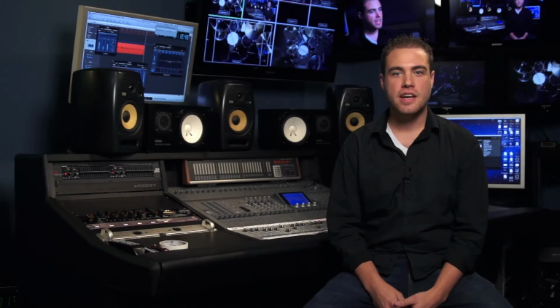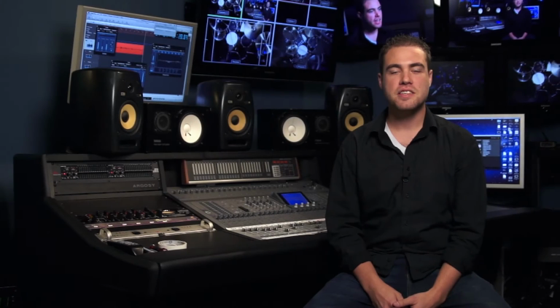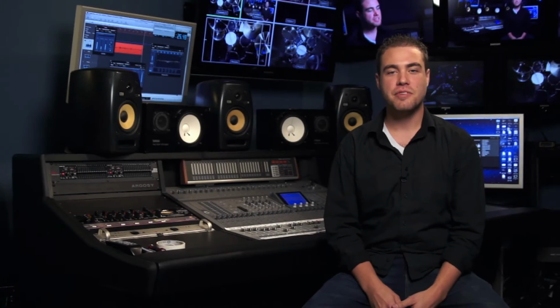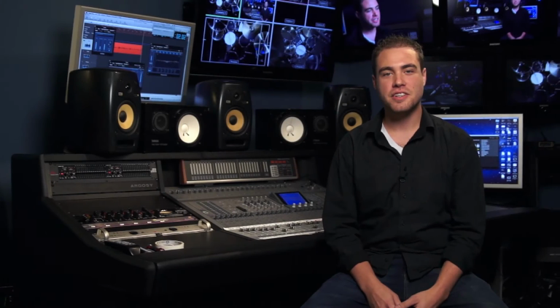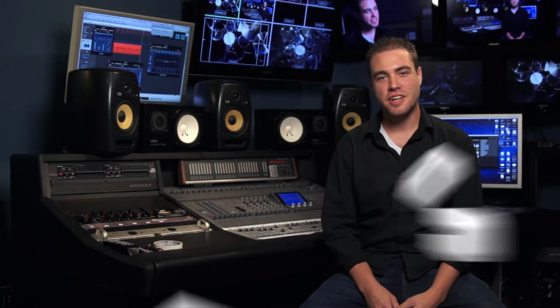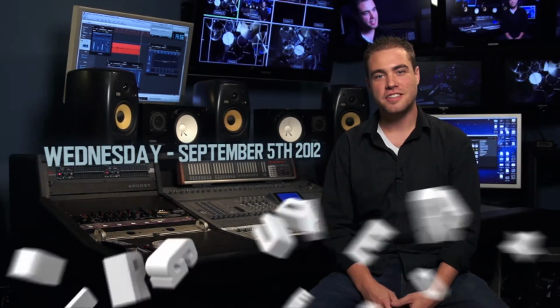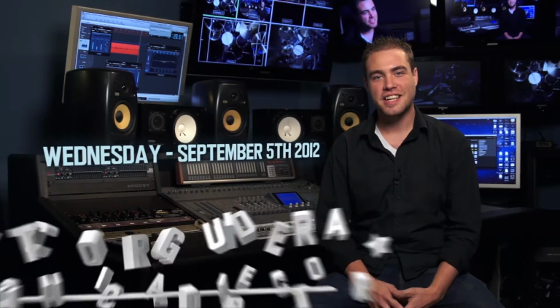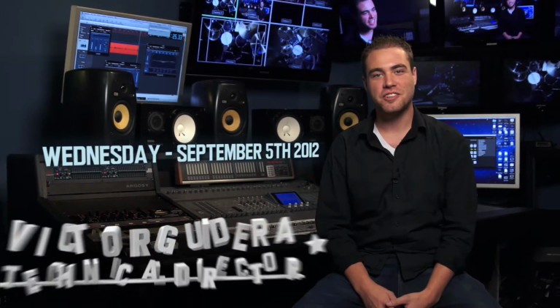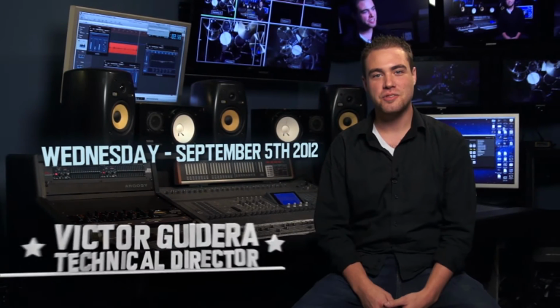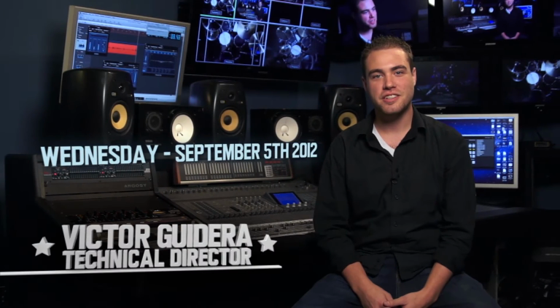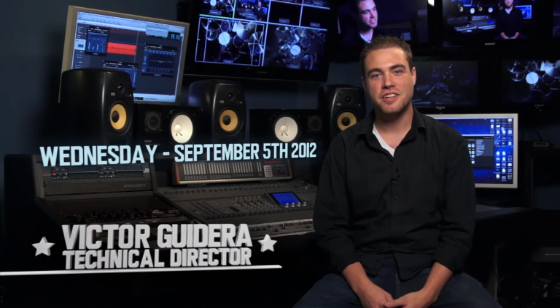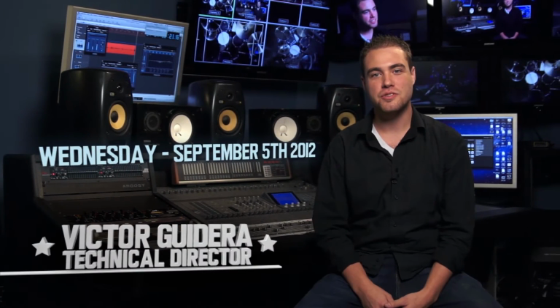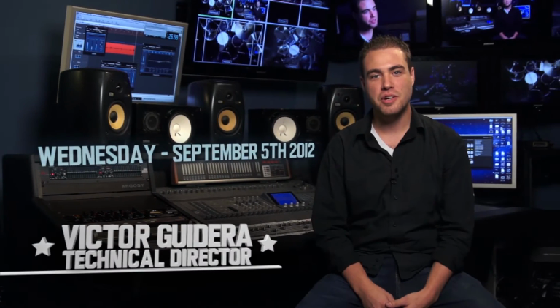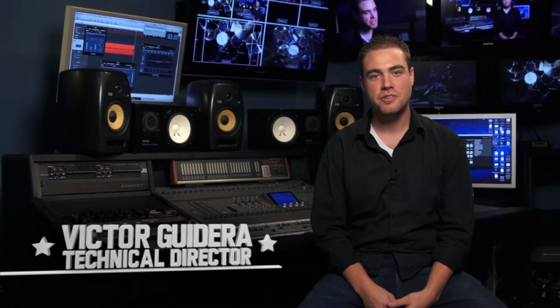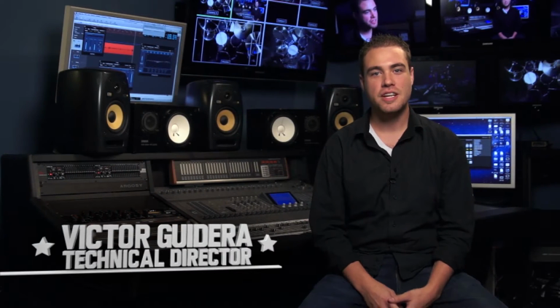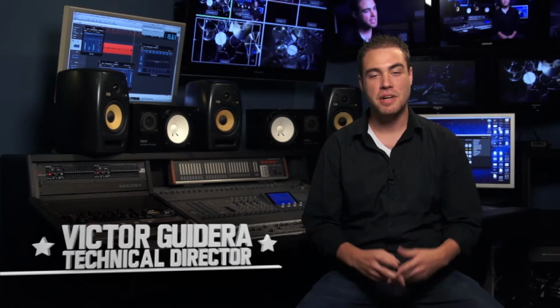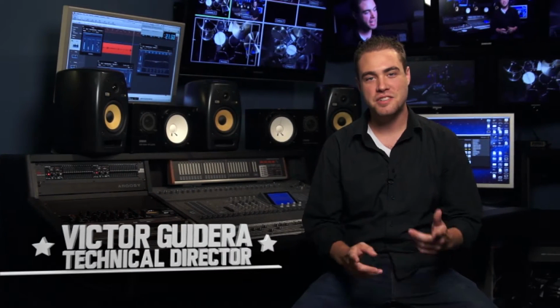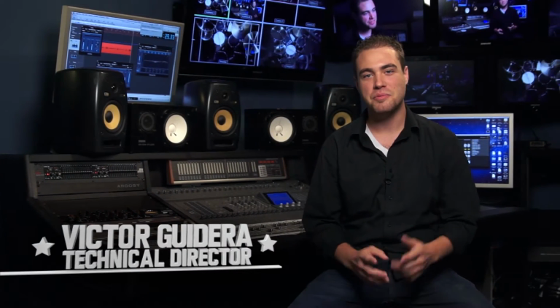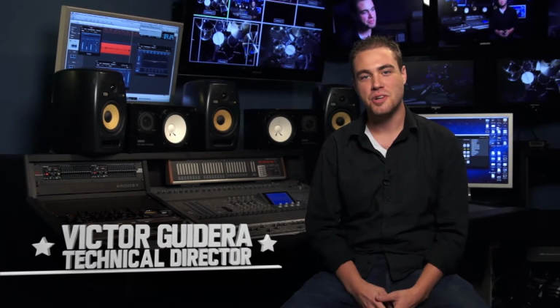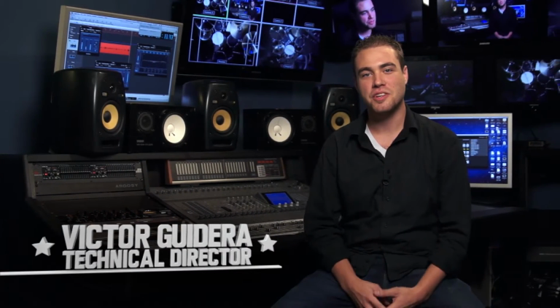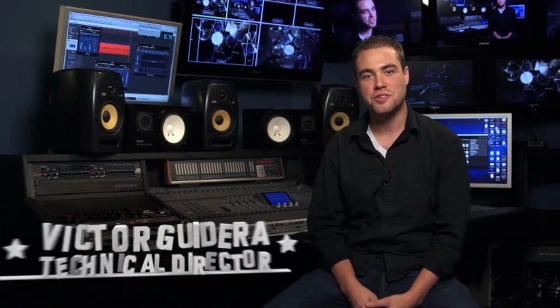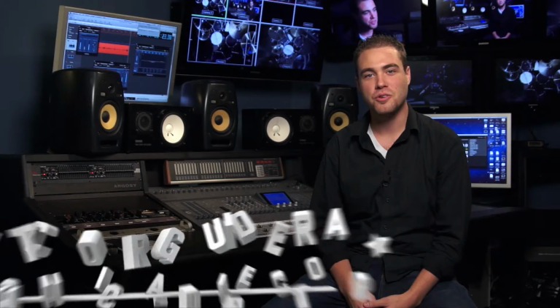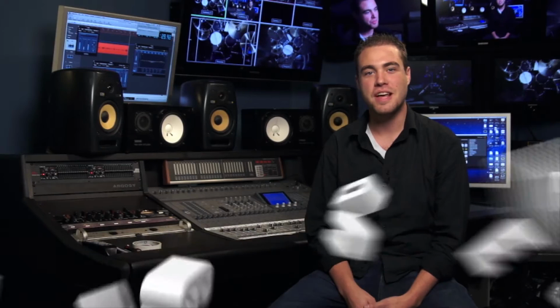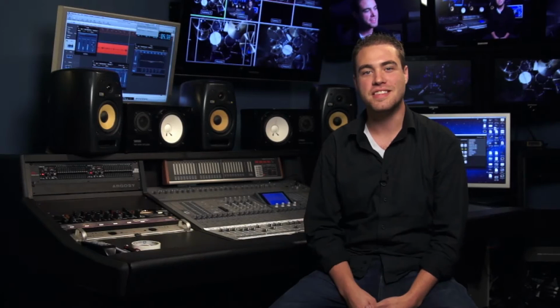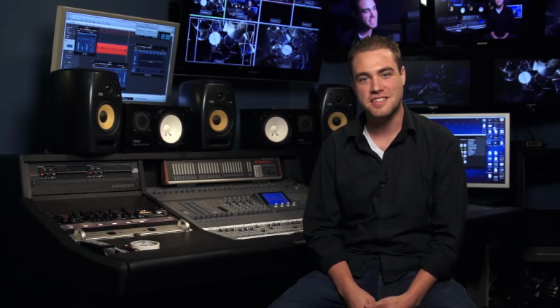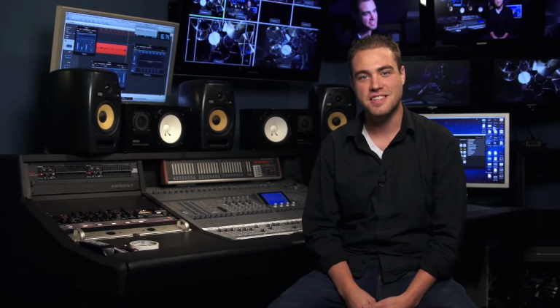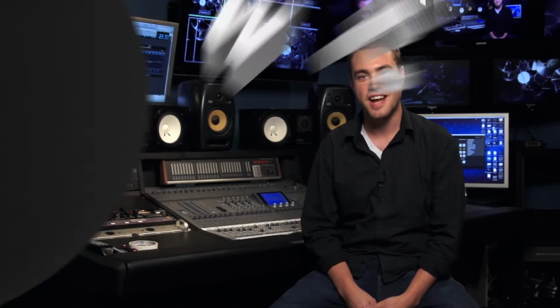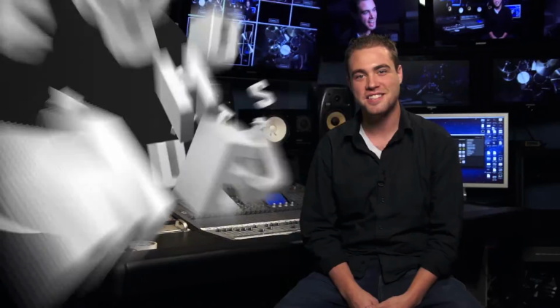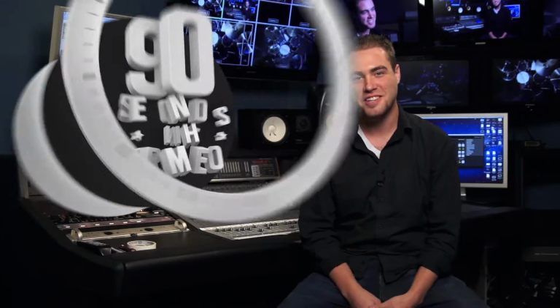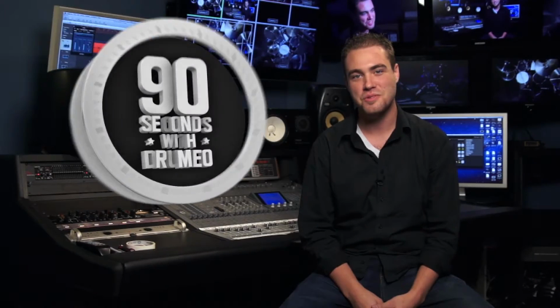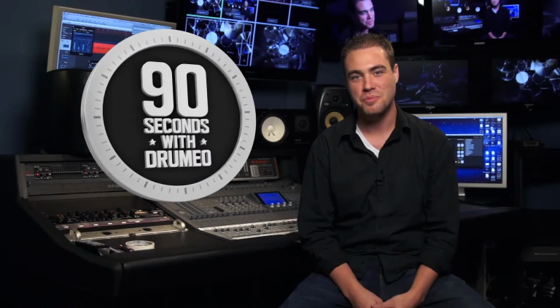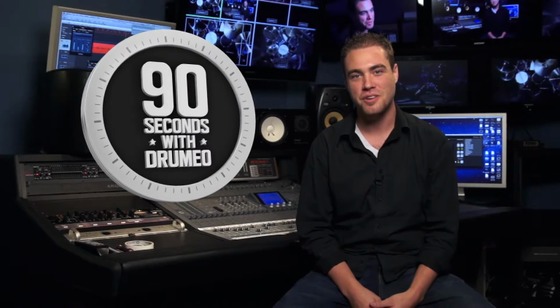Hey guys, I'm Victor Guderia, the technical director here at Drumeo, coming at you from the Drumeo Control Room, and this is 90 Seconds with Drumeo.